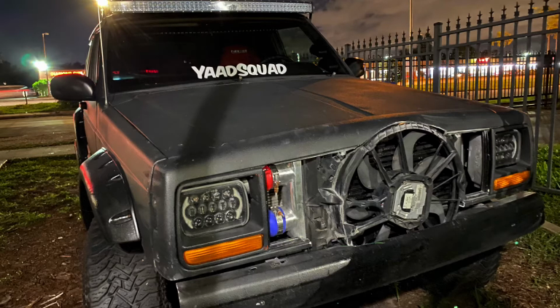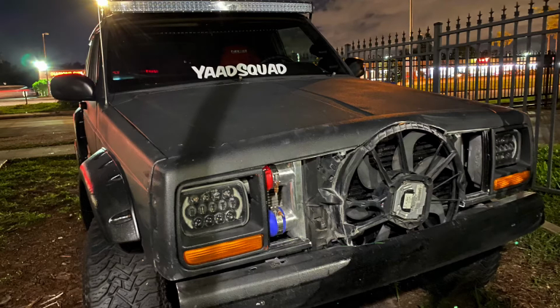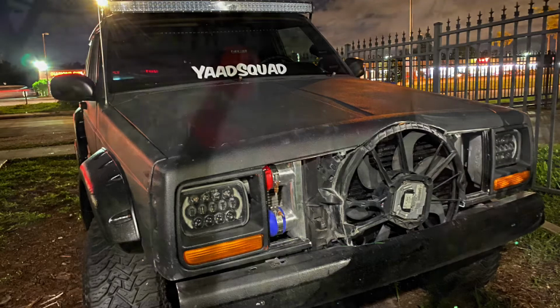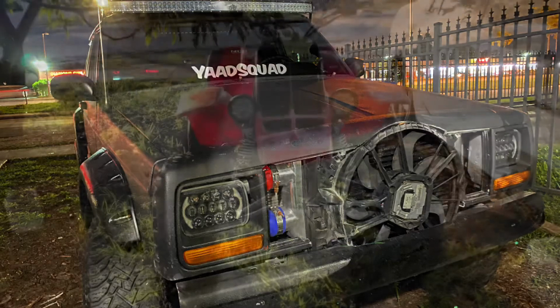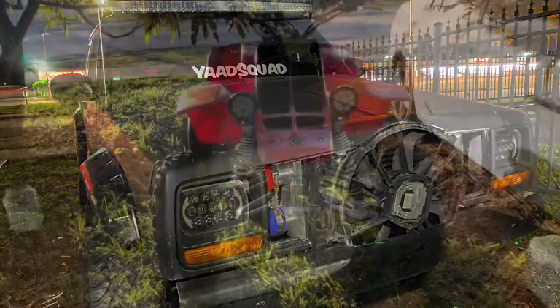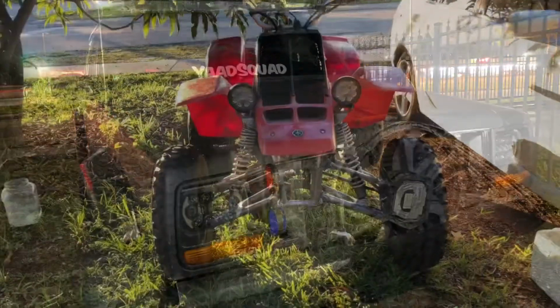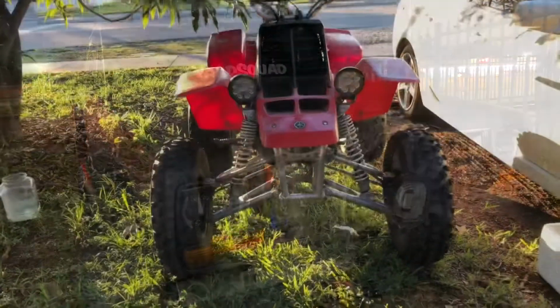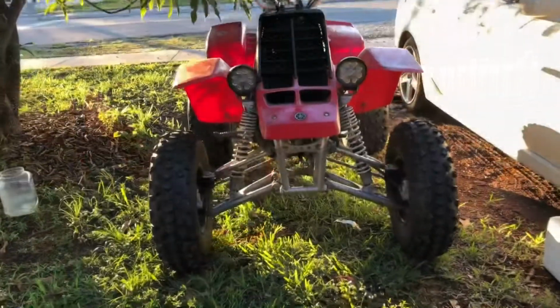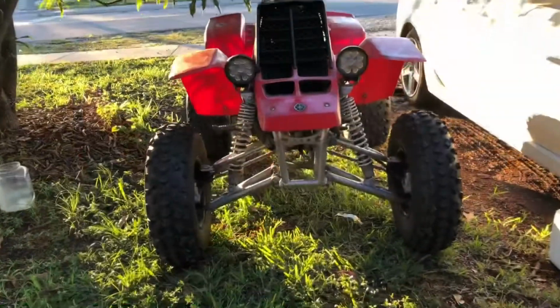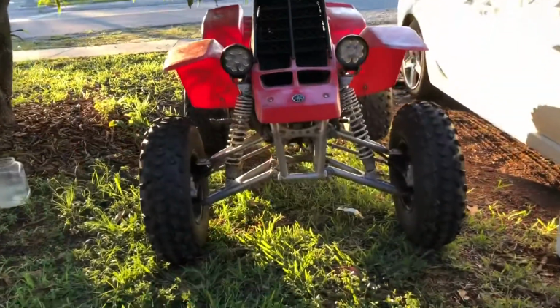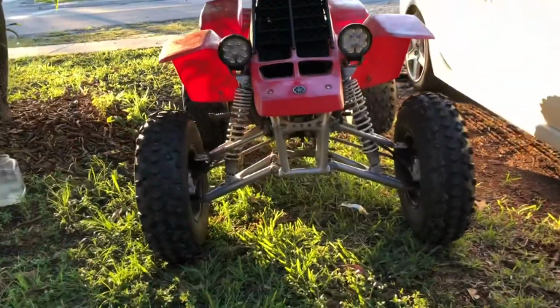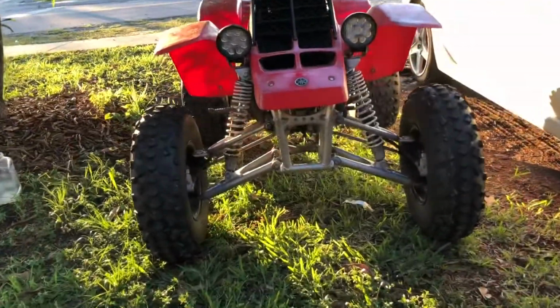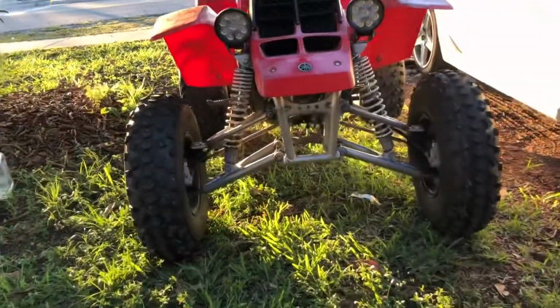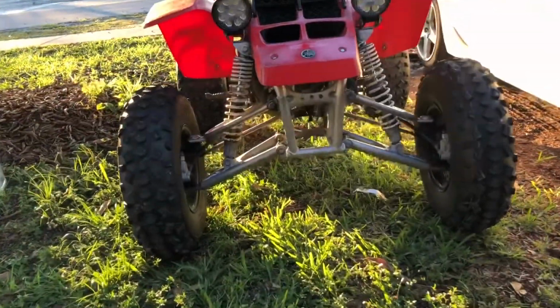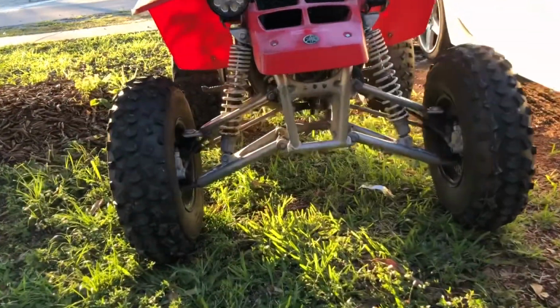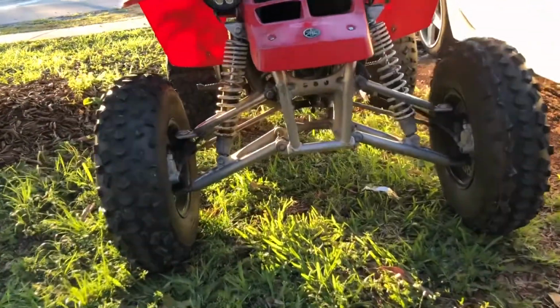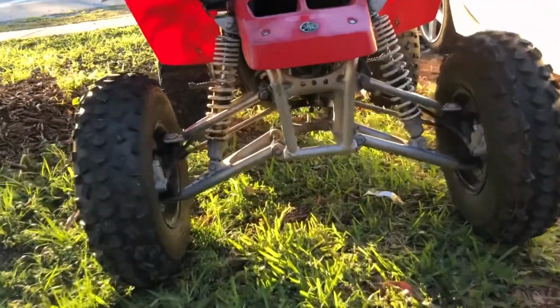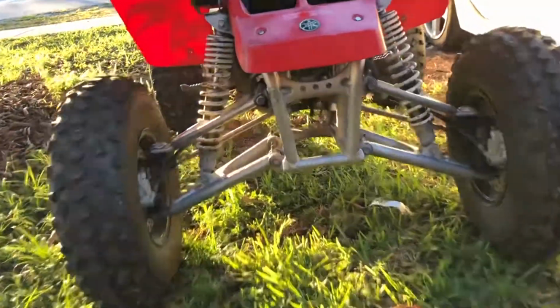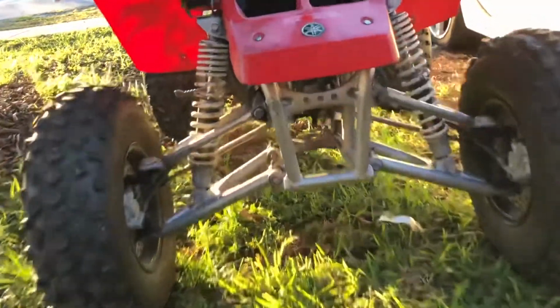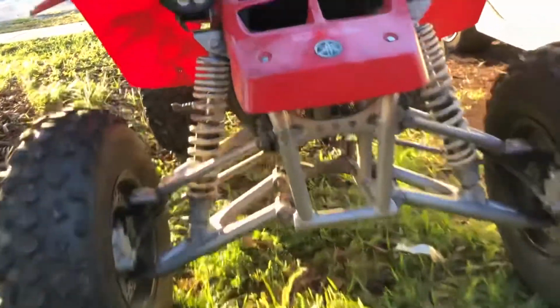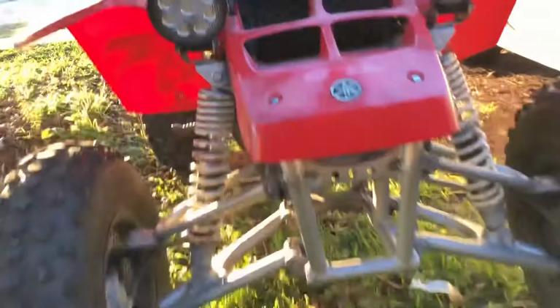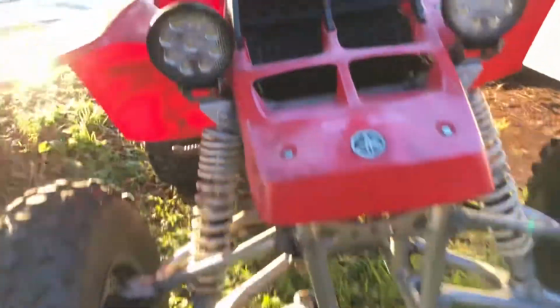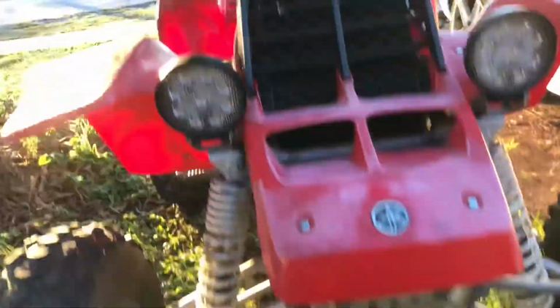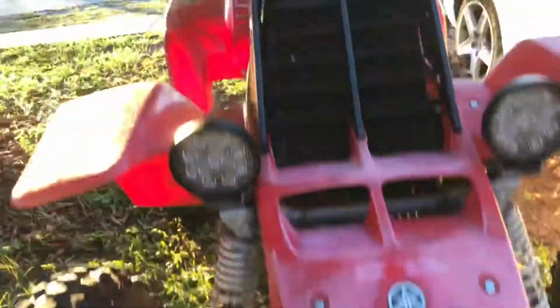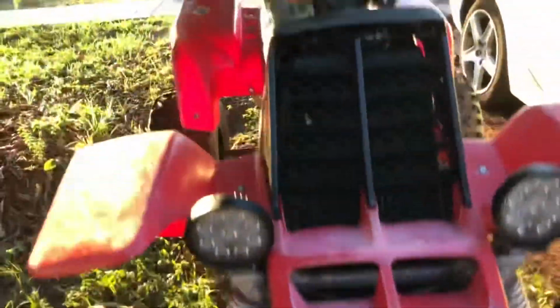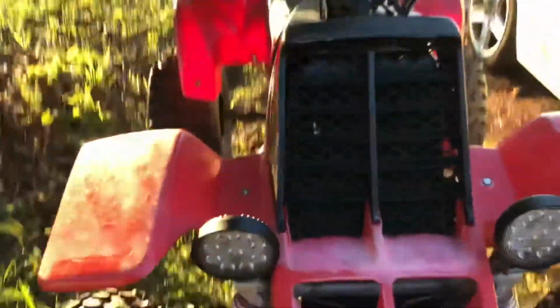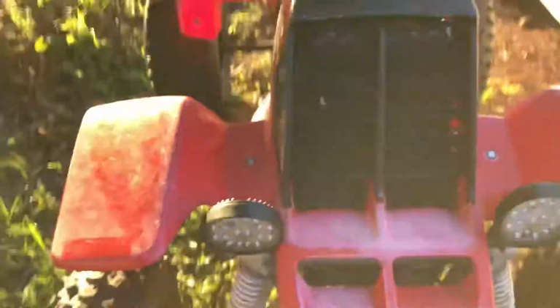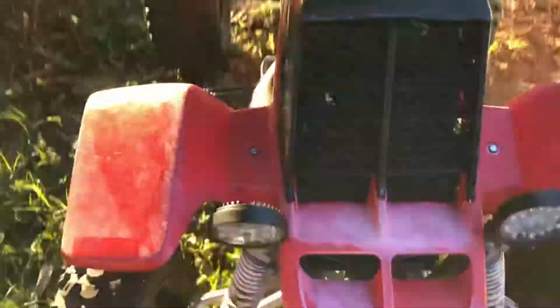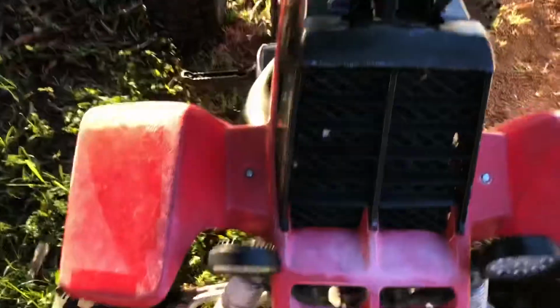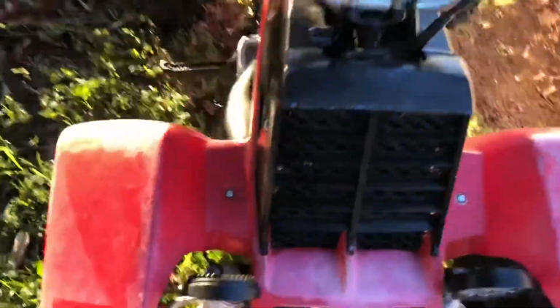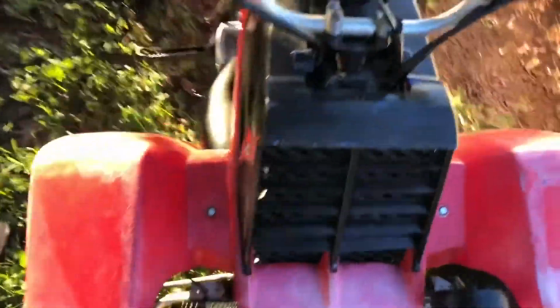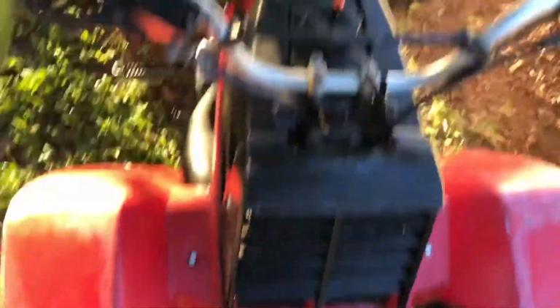A friend of mine stopped by with a Banshee, and I'm not going to pass up the opportunity to hop on it.